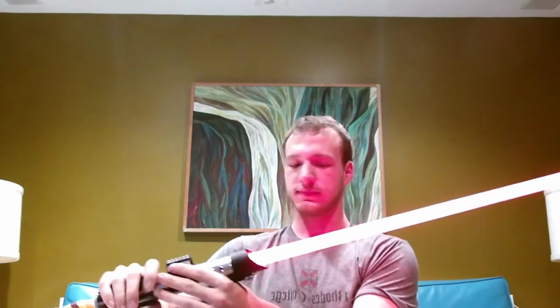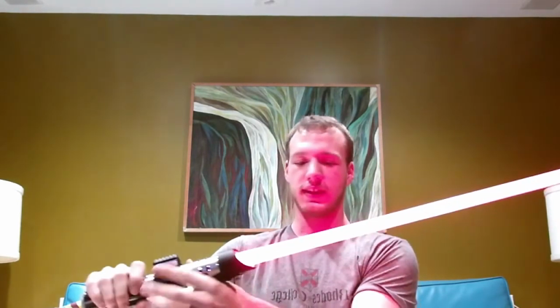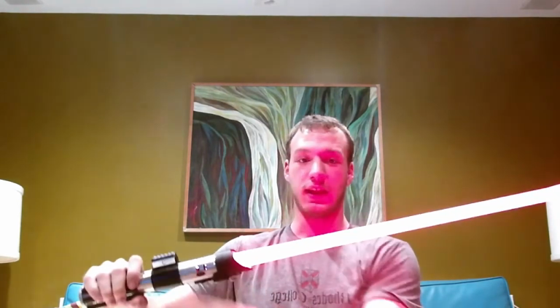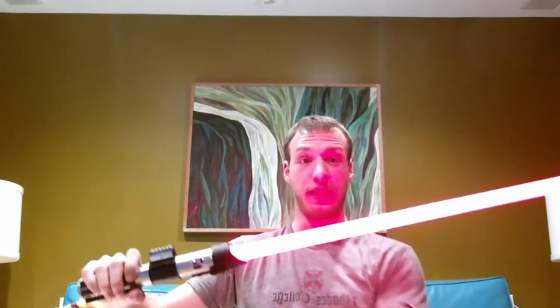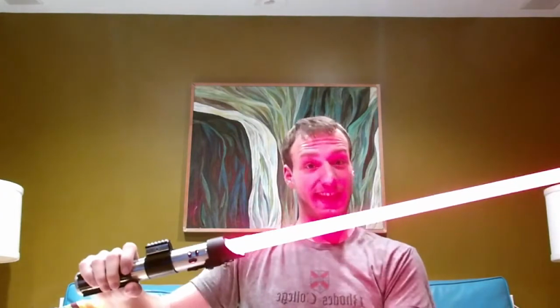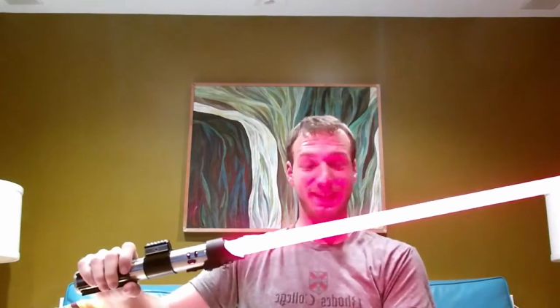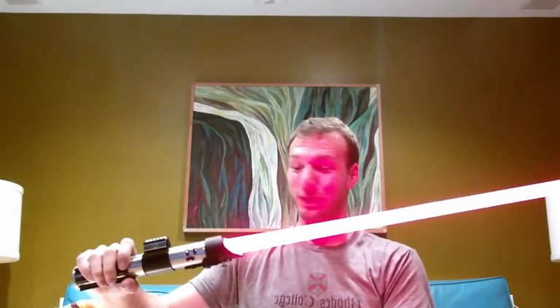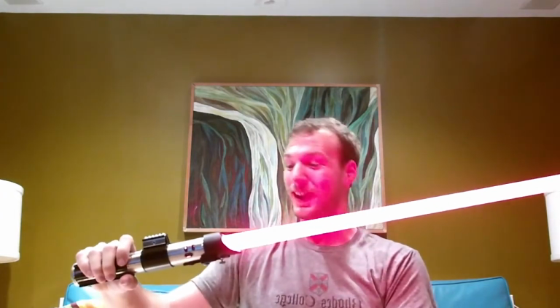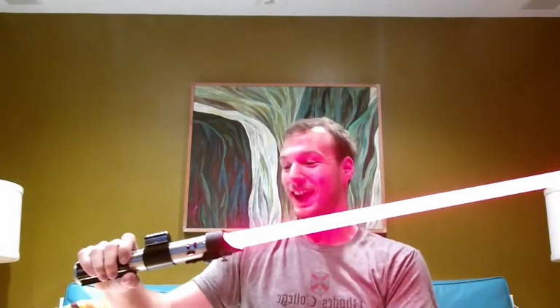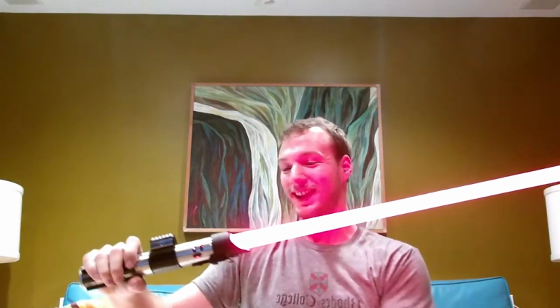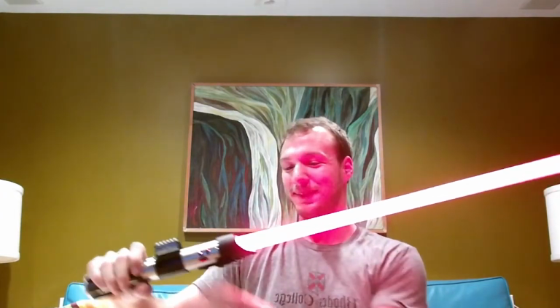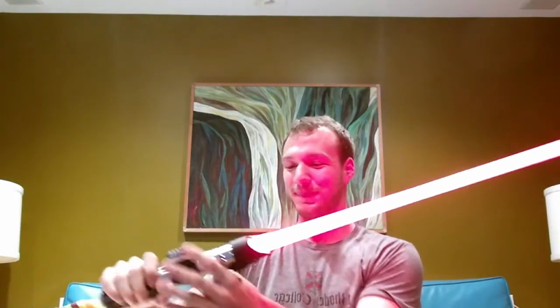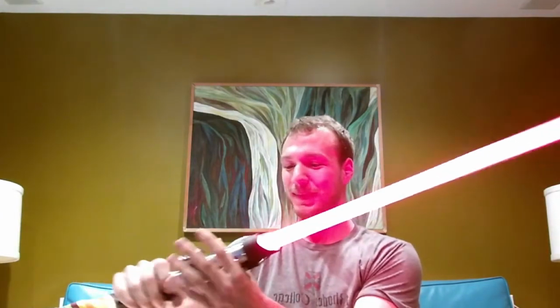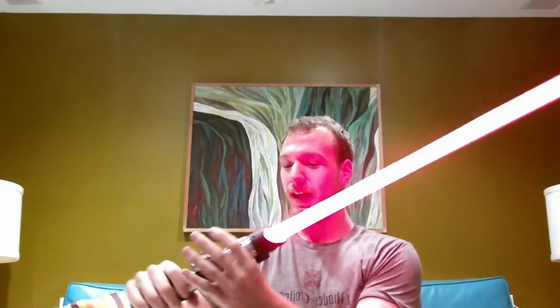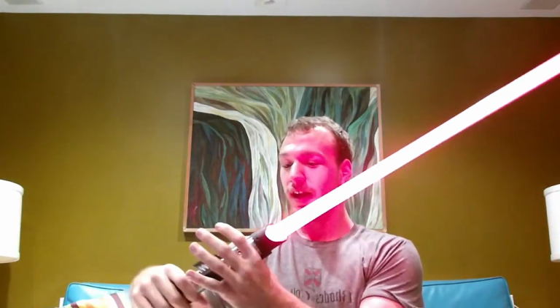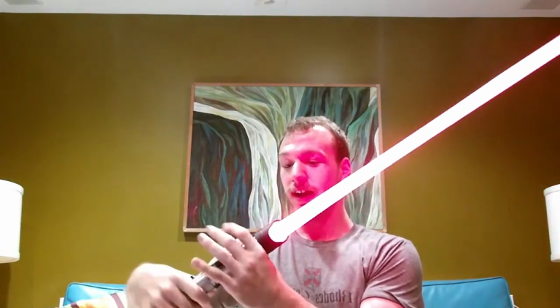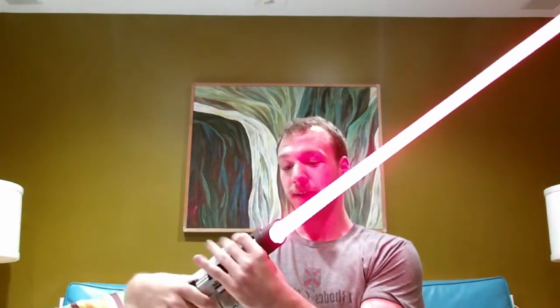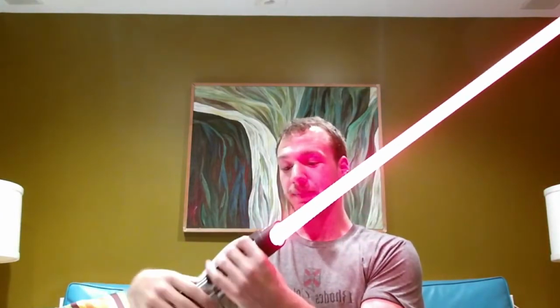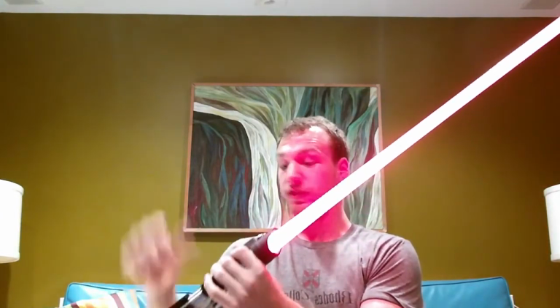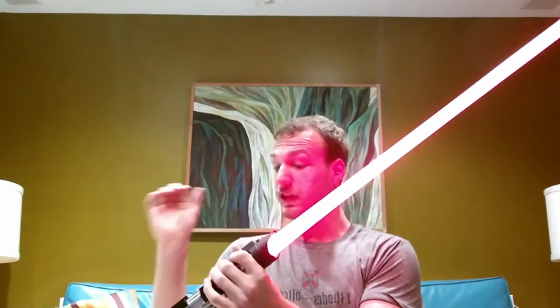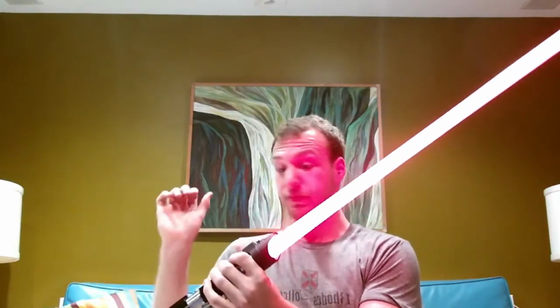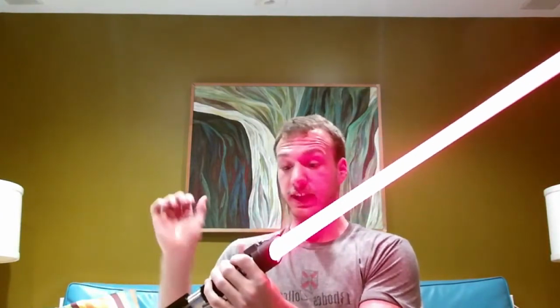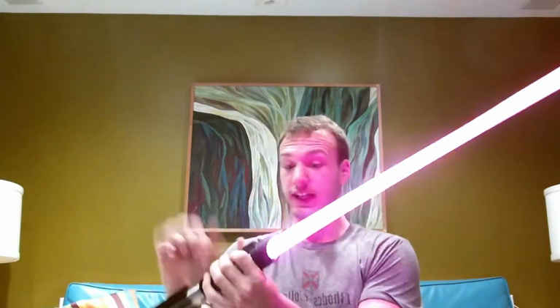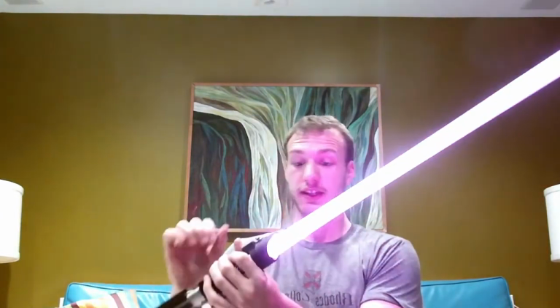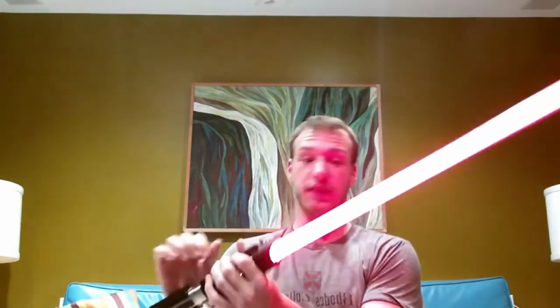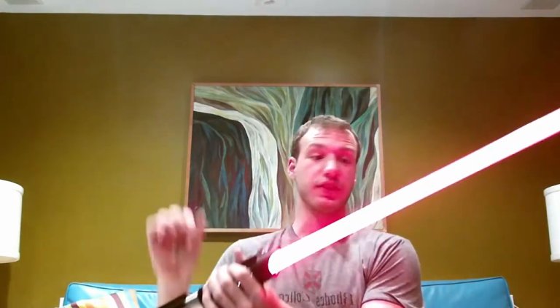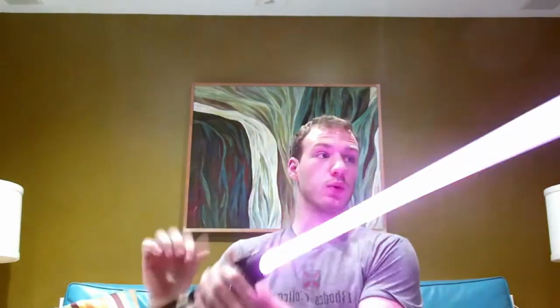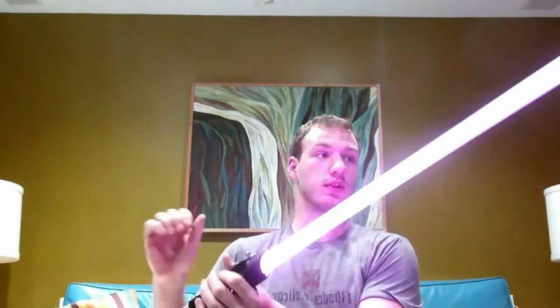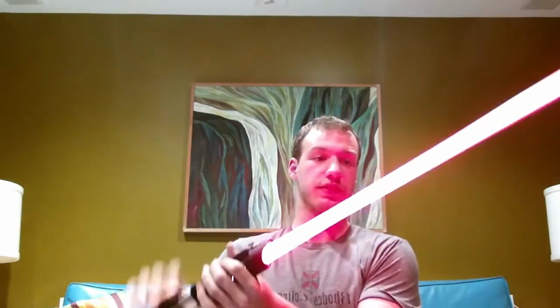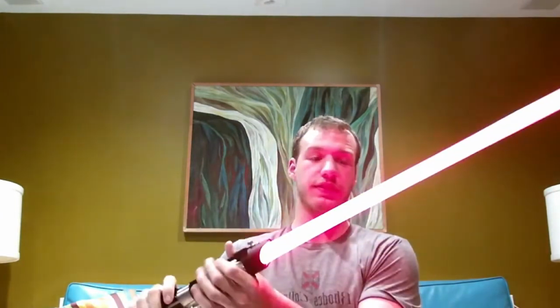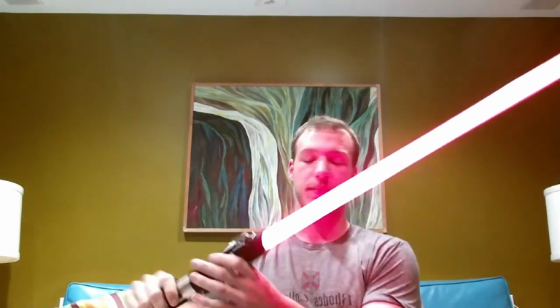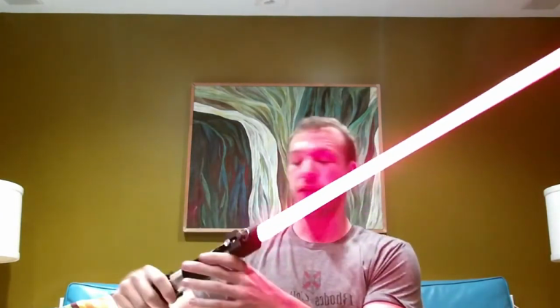Now that is more like it. So this really is a complete saber.